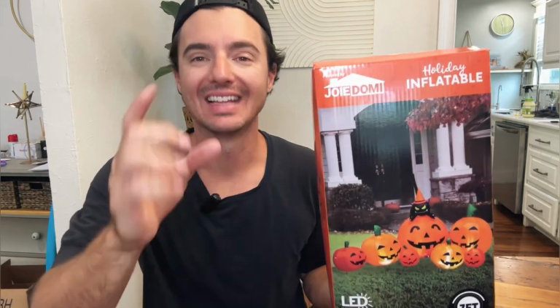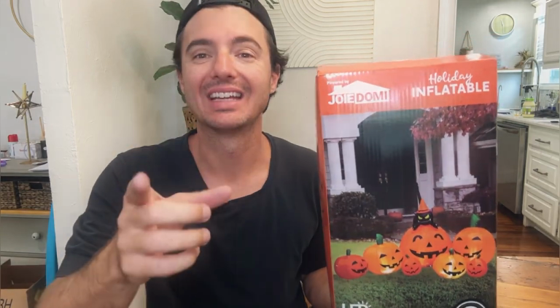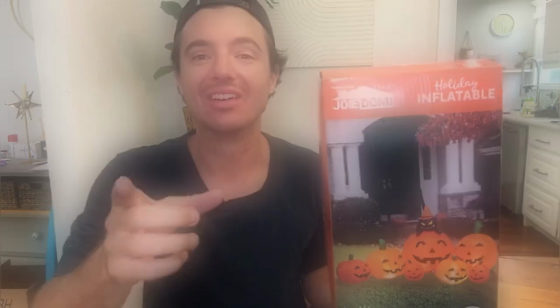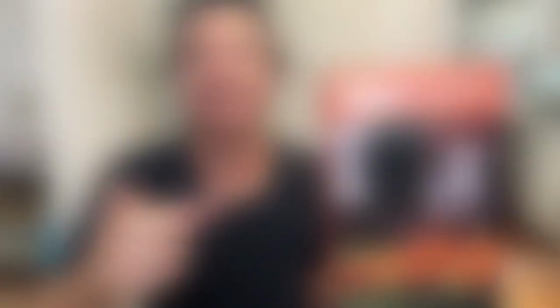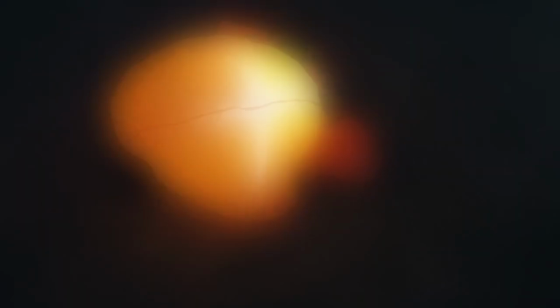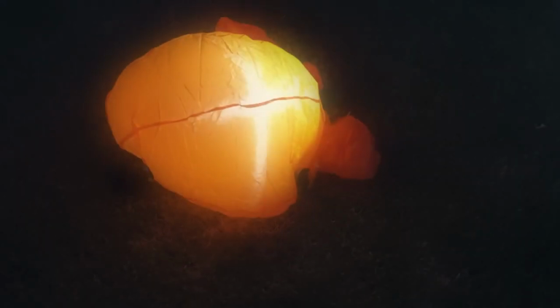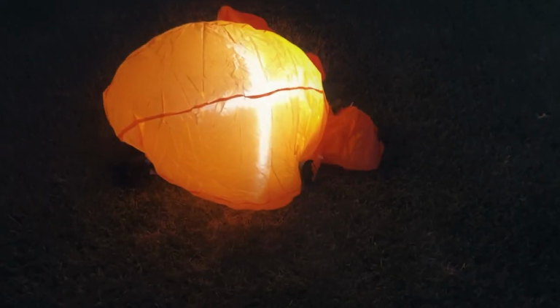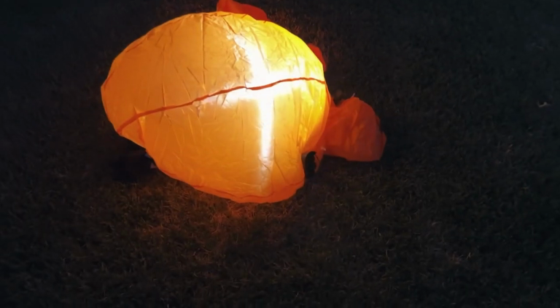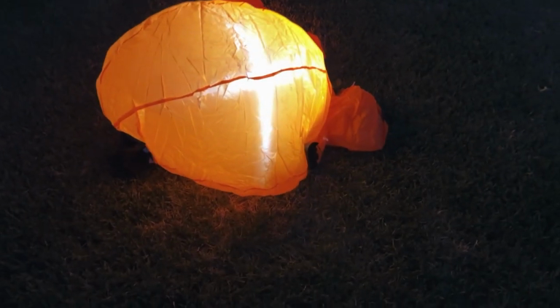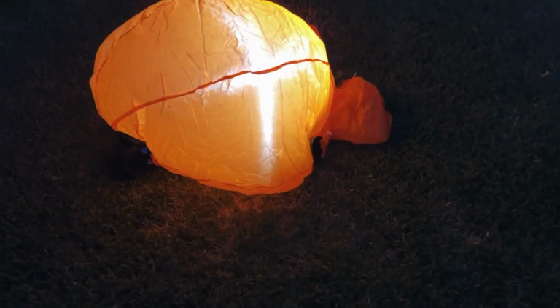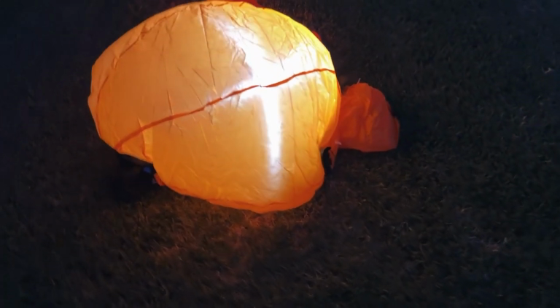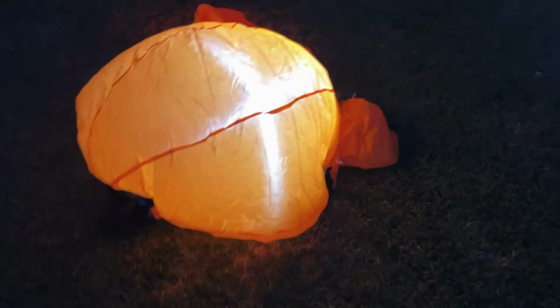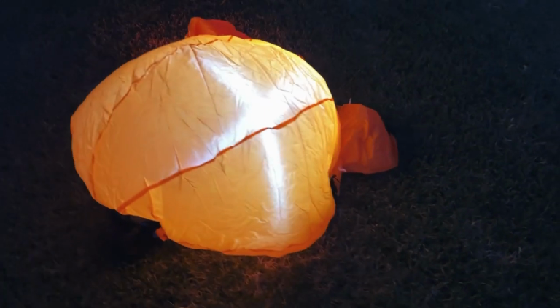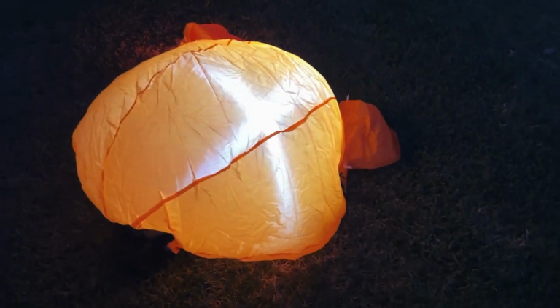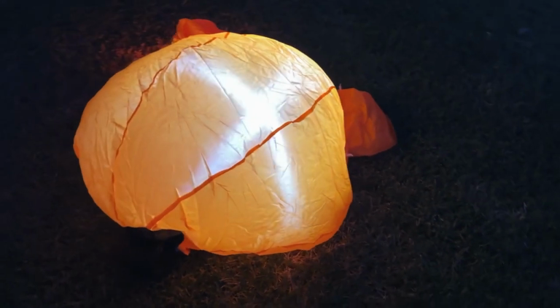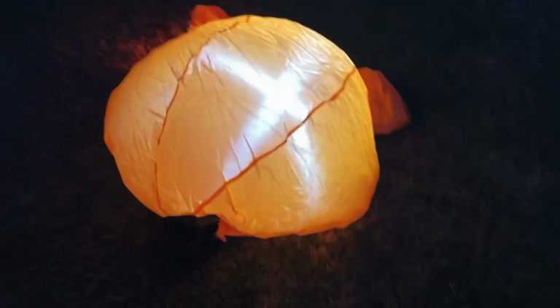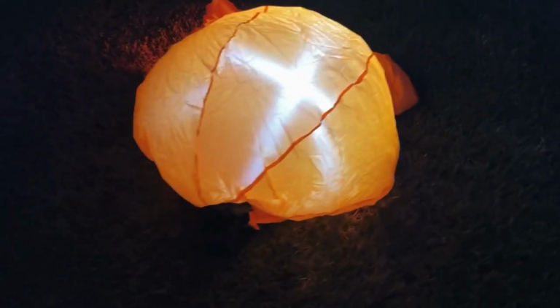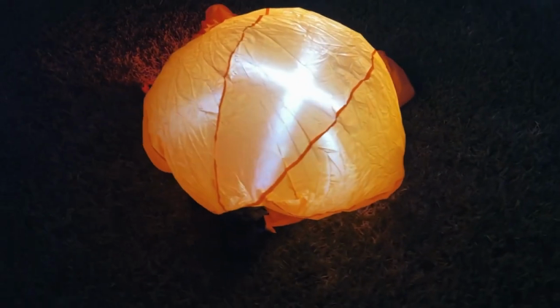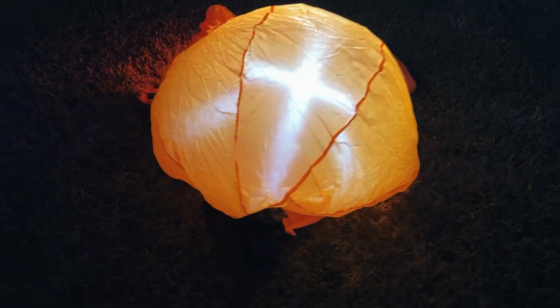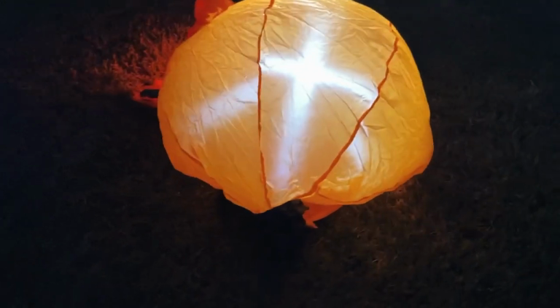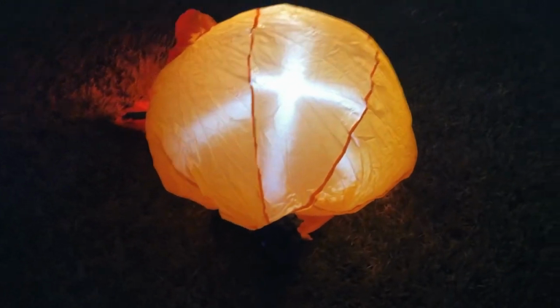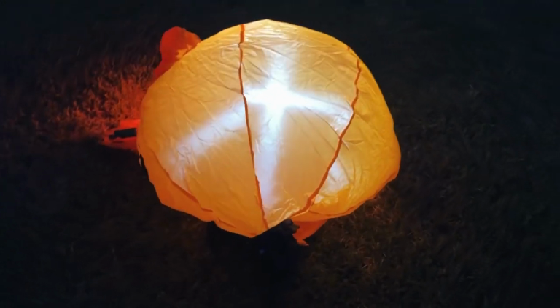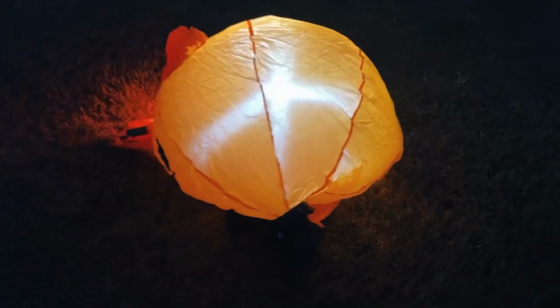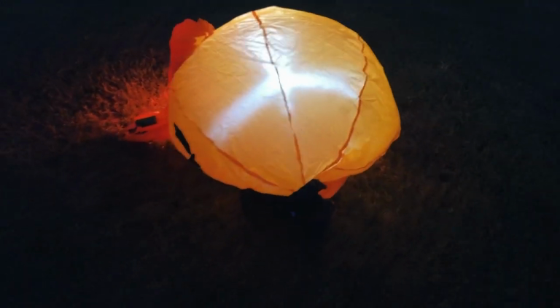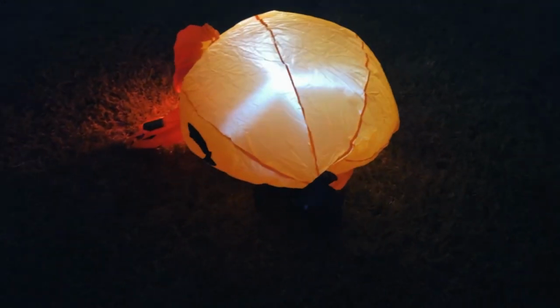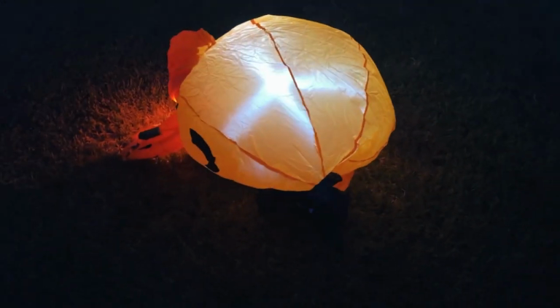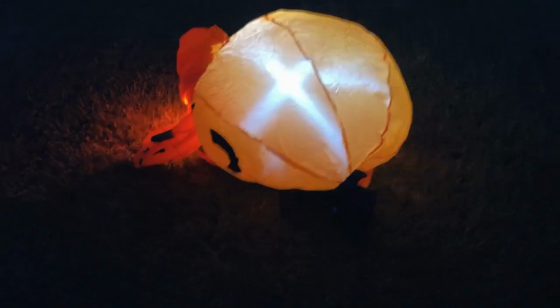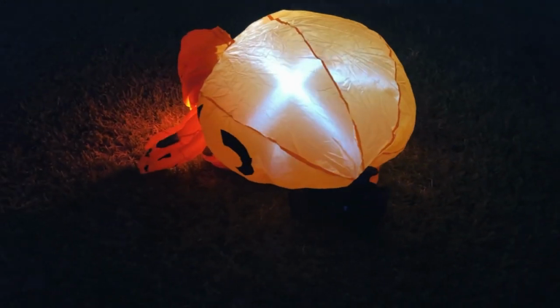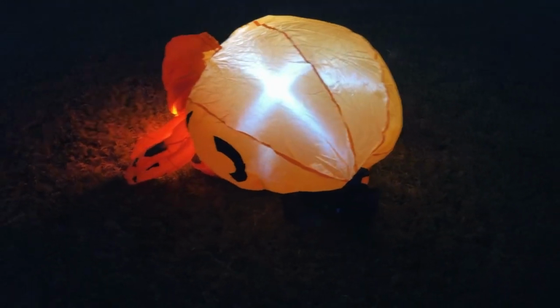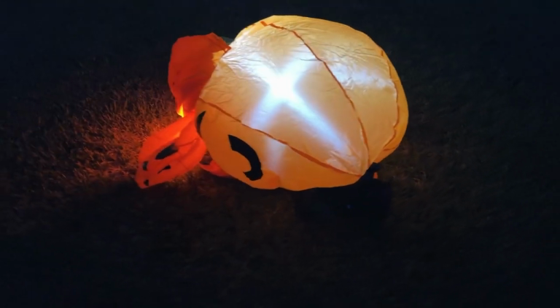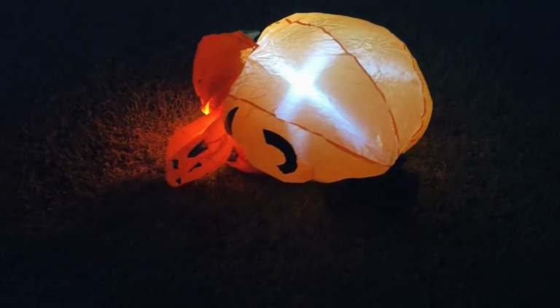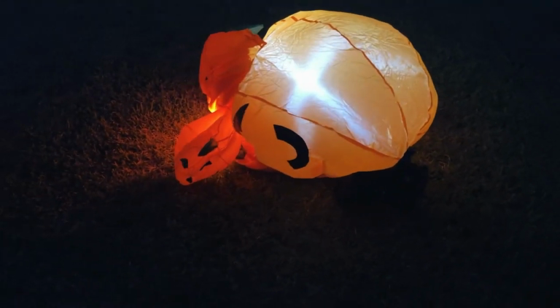Let's get going. We have our pumpkin patch plugged in and starting to blow up. We'll show you just what it looks like when it is finally done.